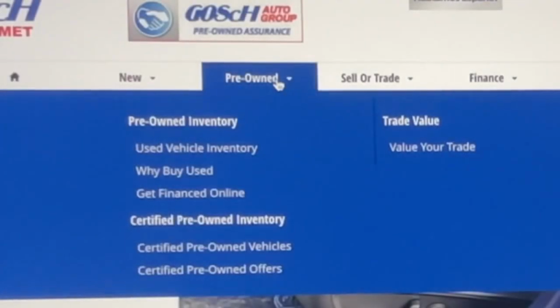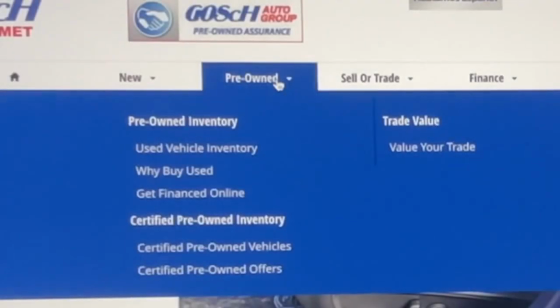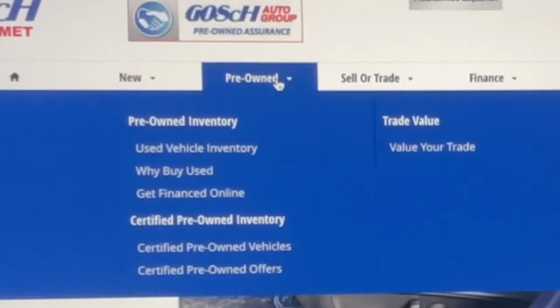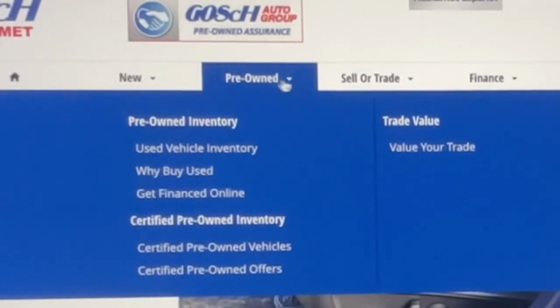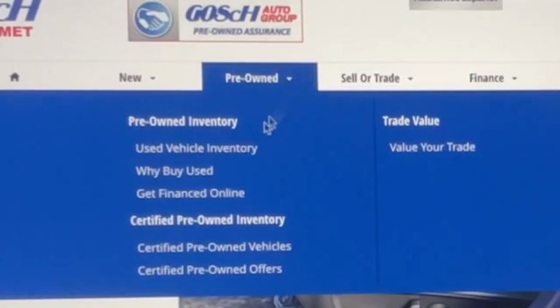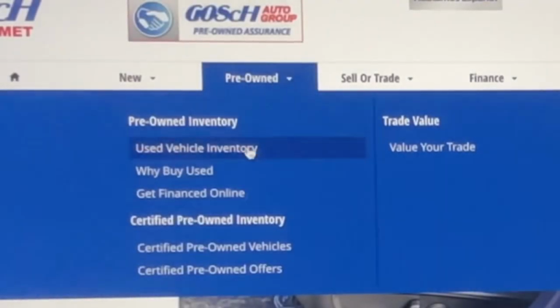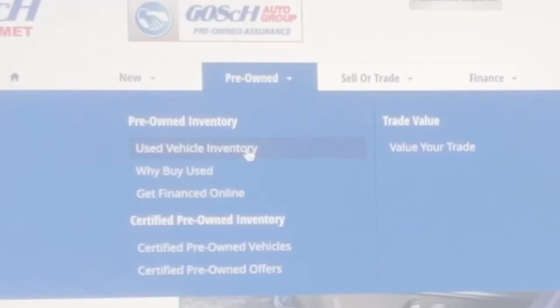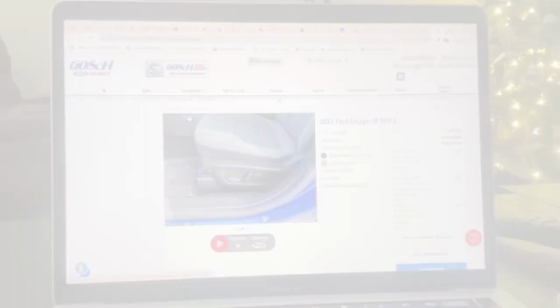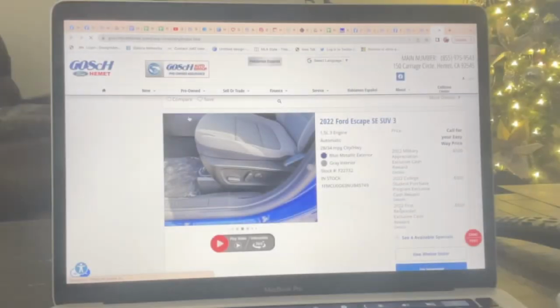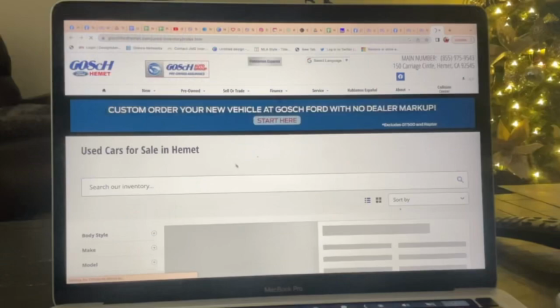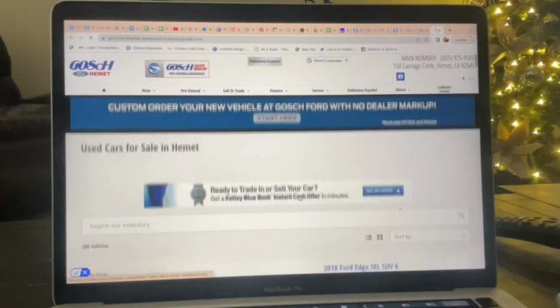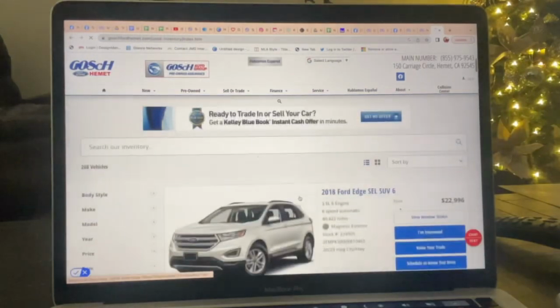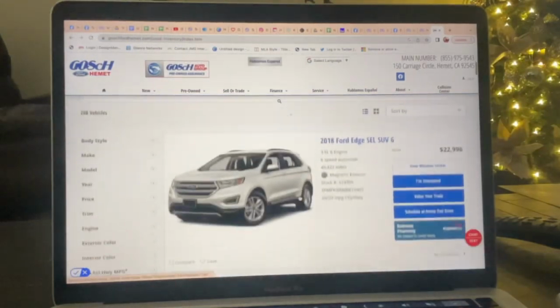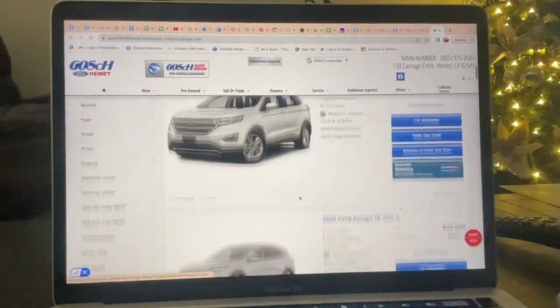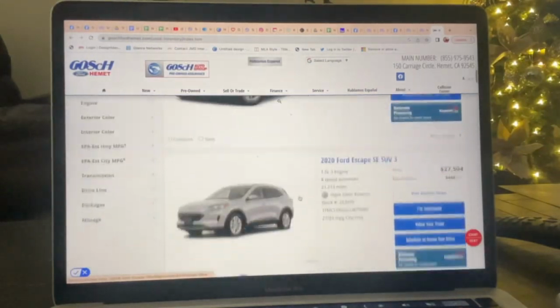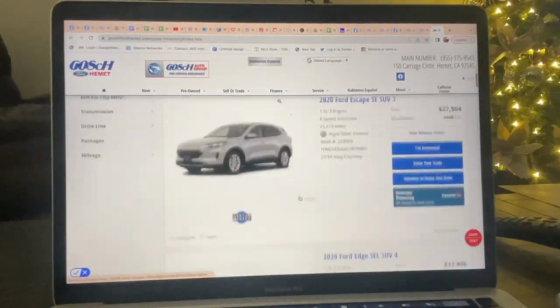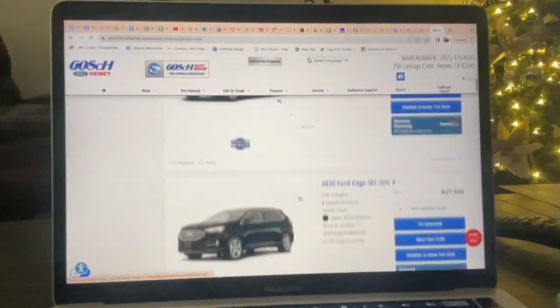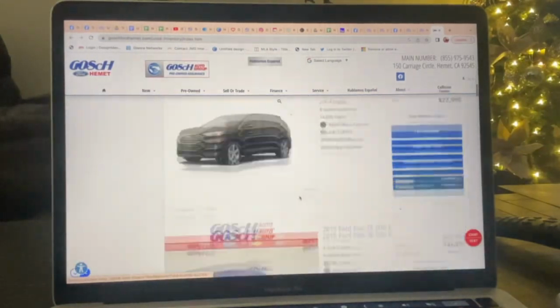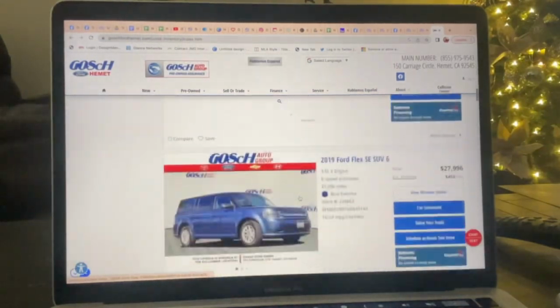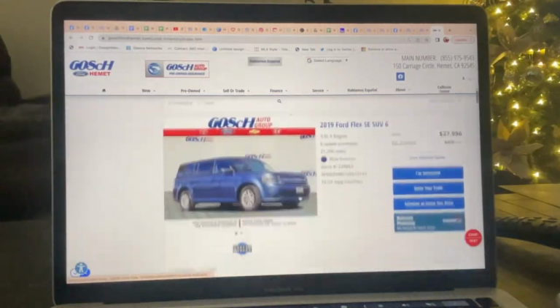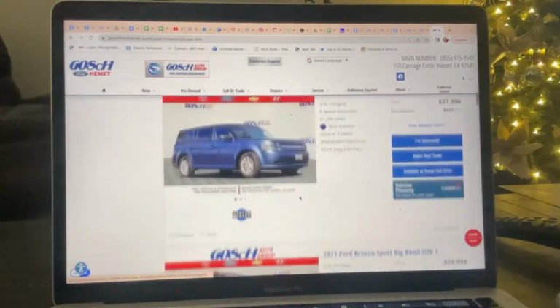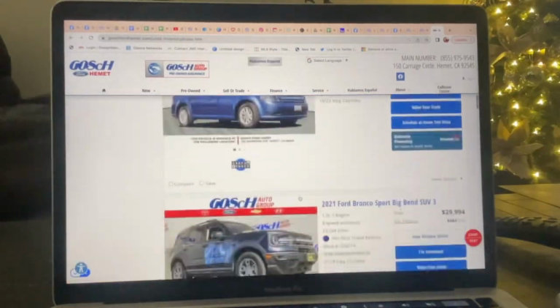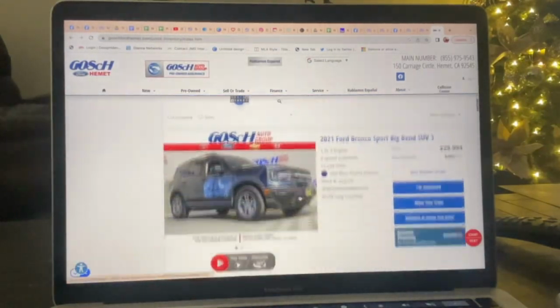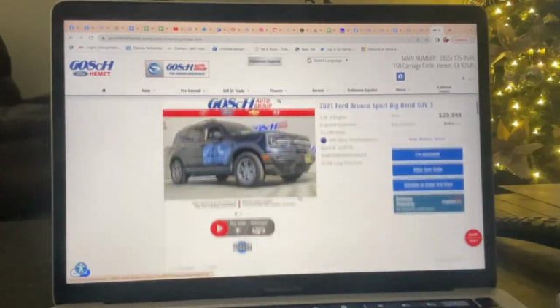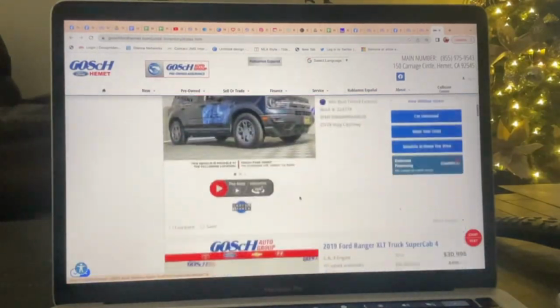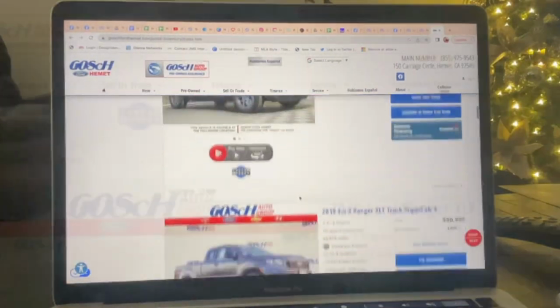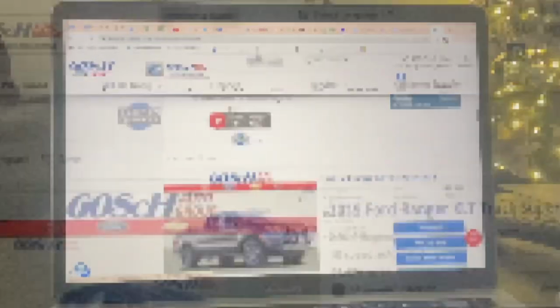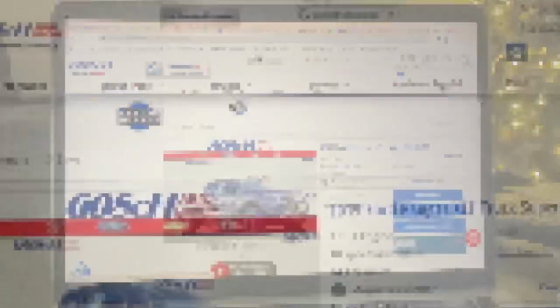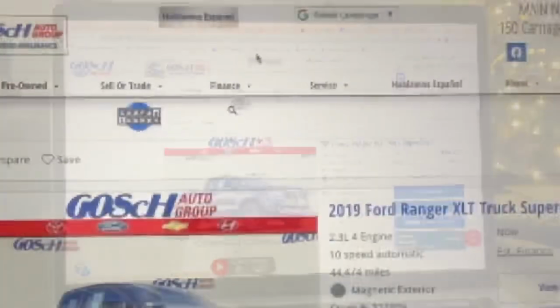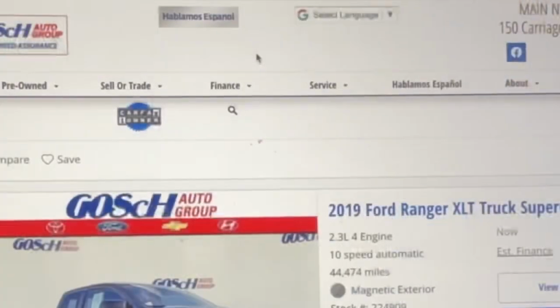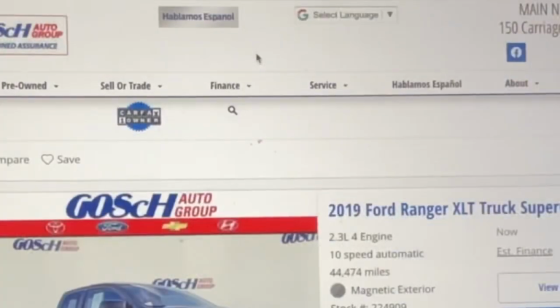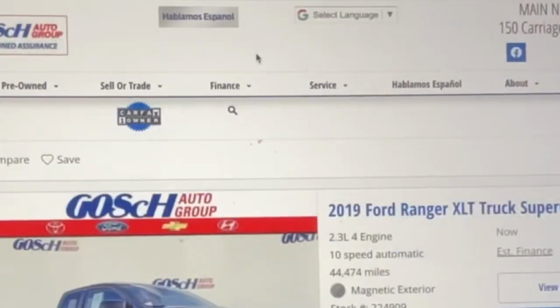What about pre-owned vehicles? You can also go to our website and check out our pre-owned vehicle selection.